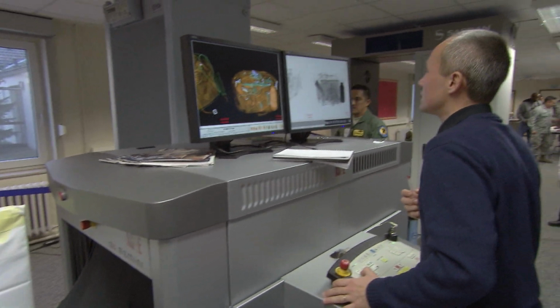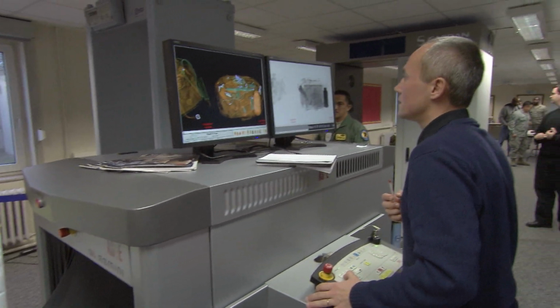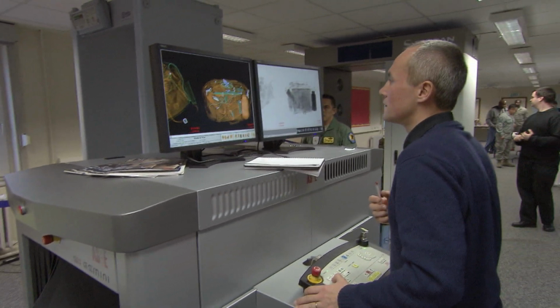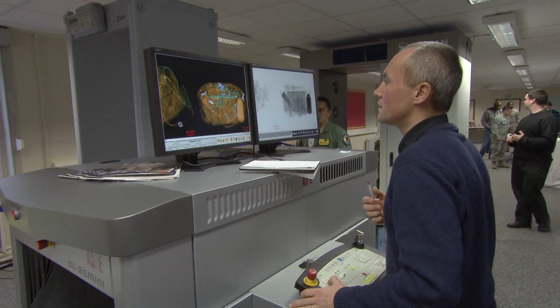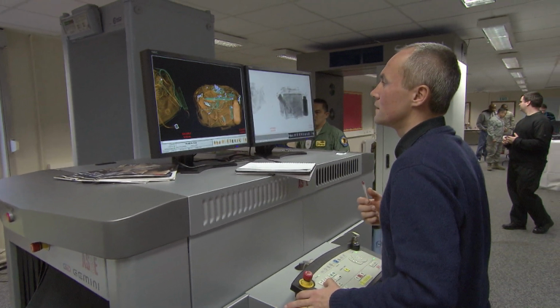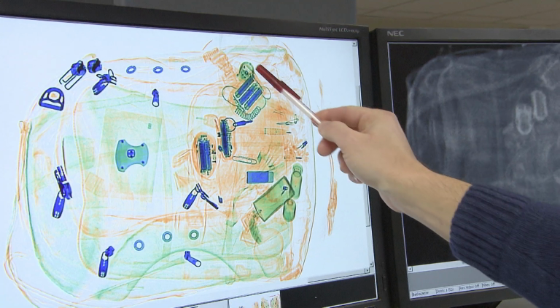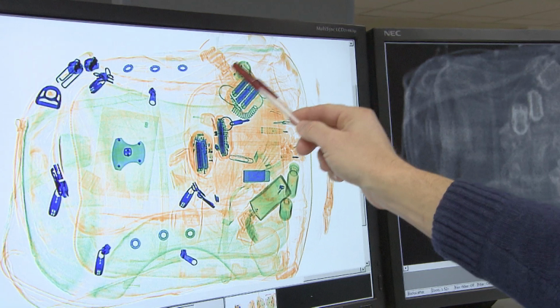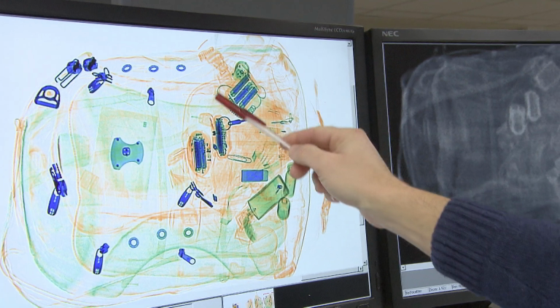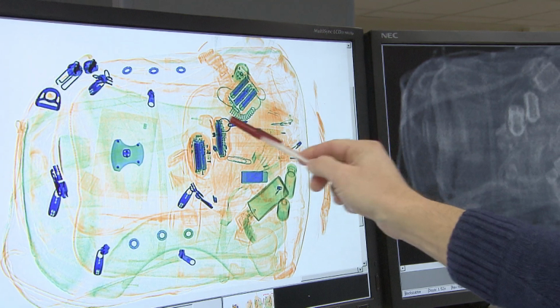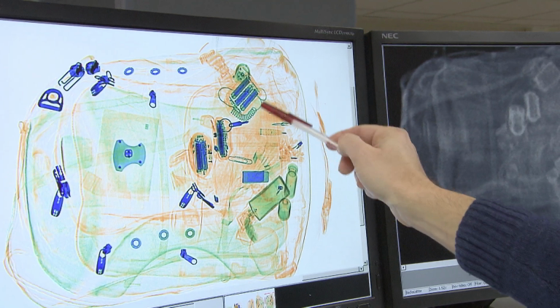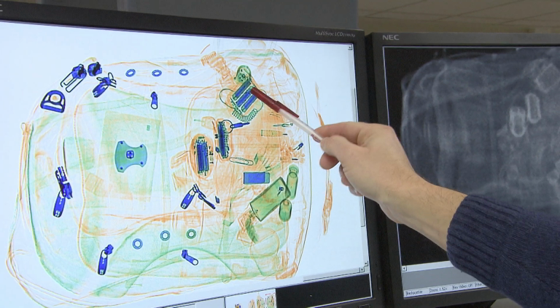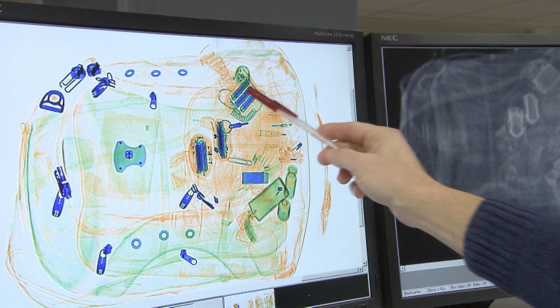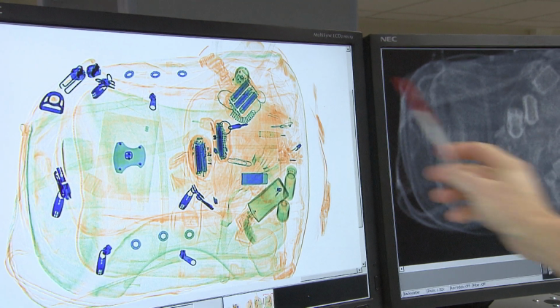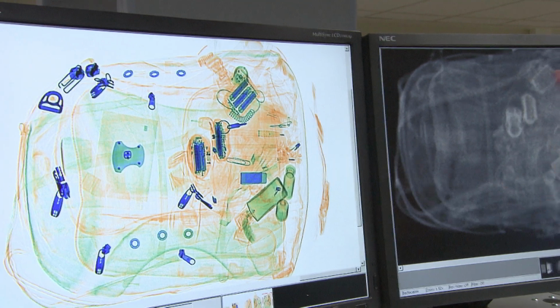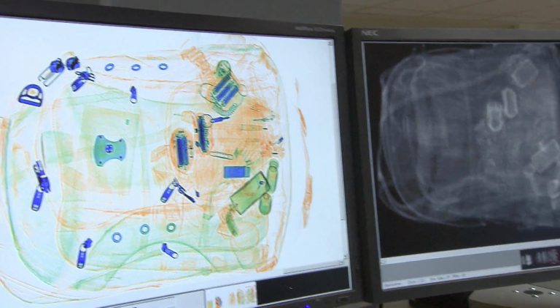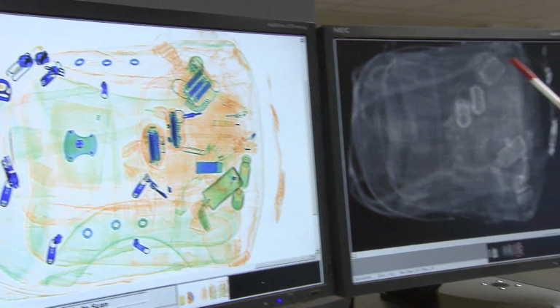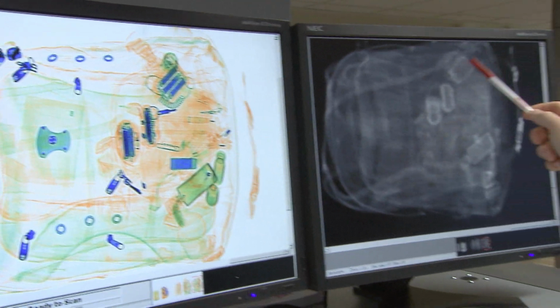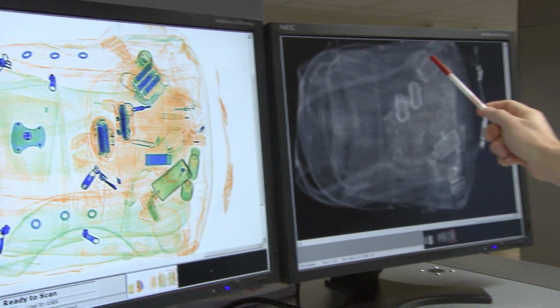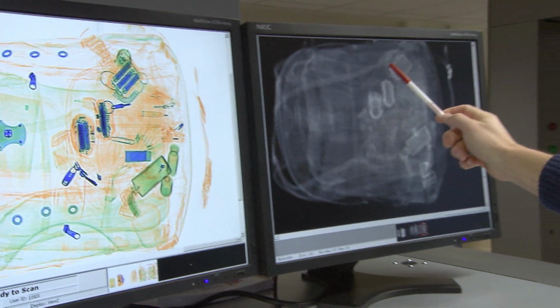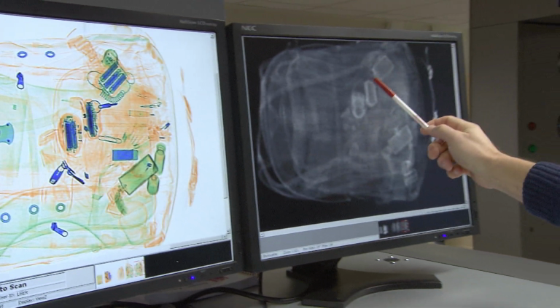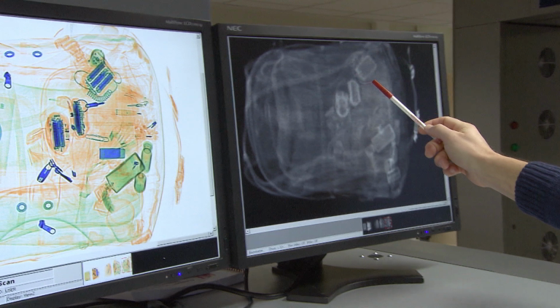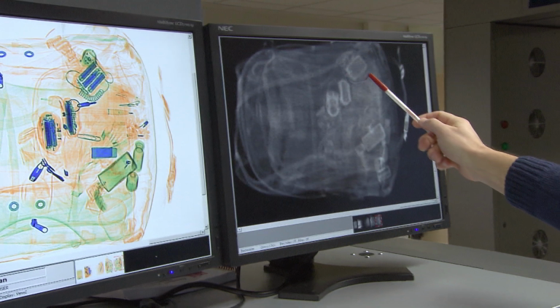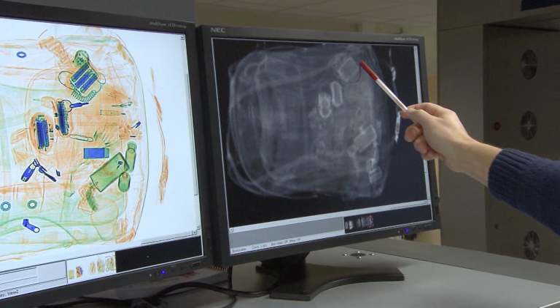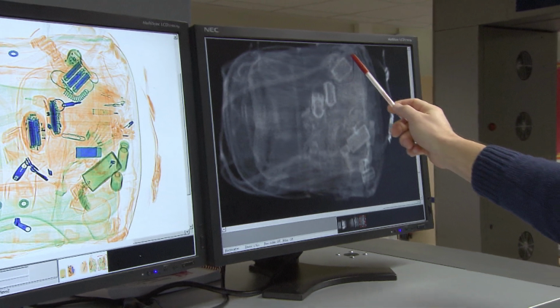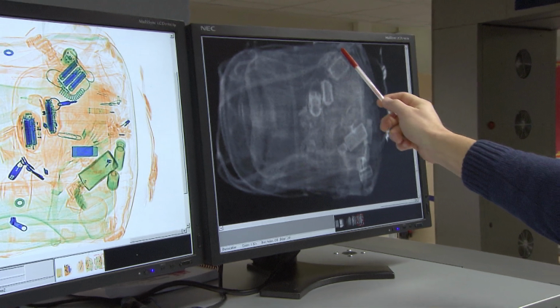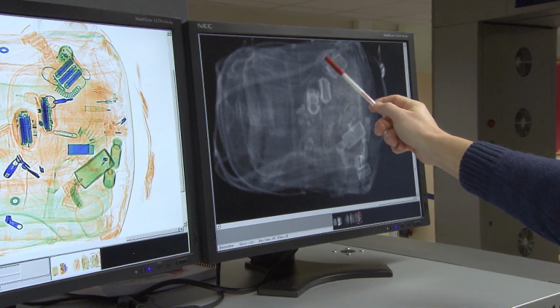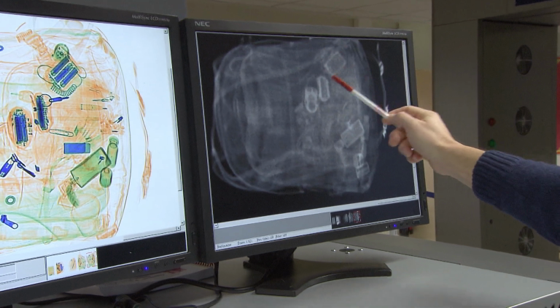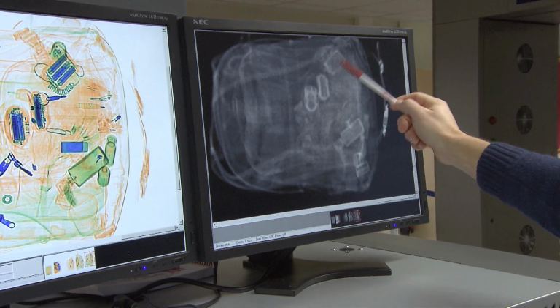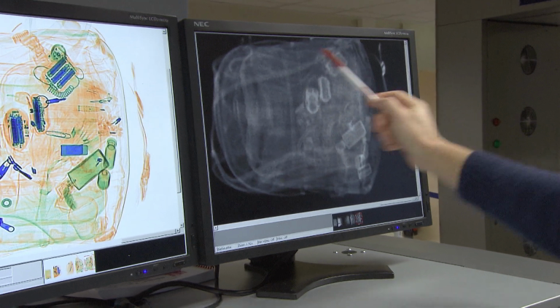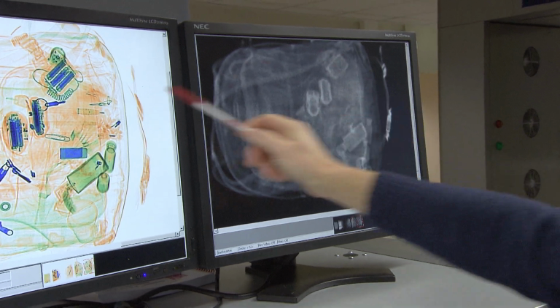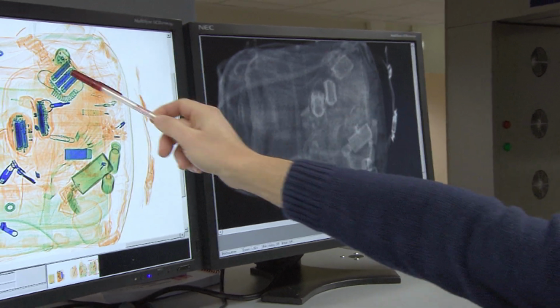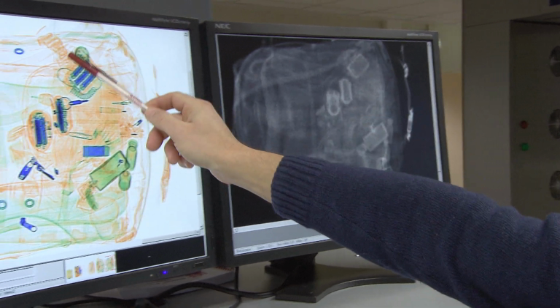This looks like batteries and a wire, so it could be an improvised explosive device because of the combination with organic material.